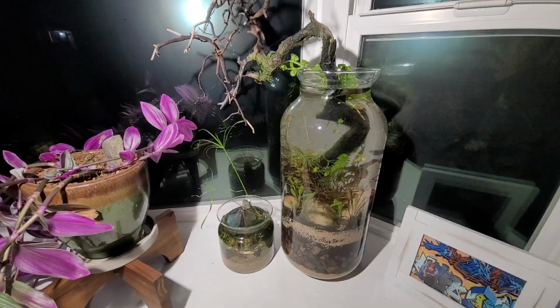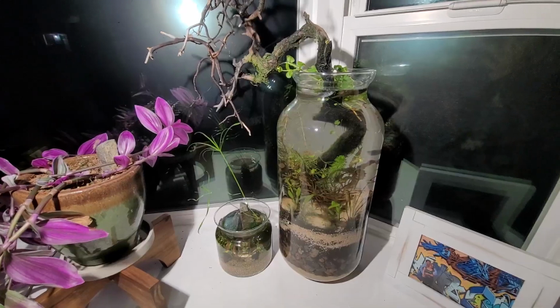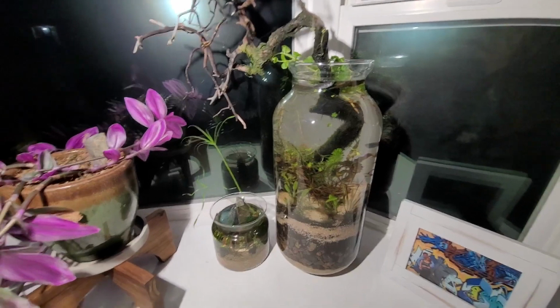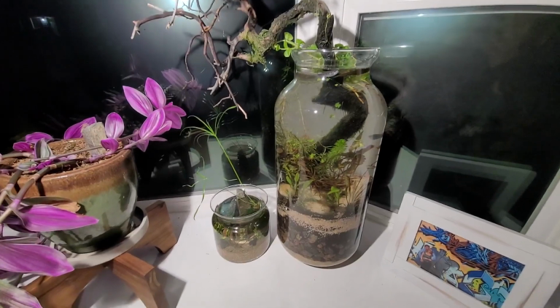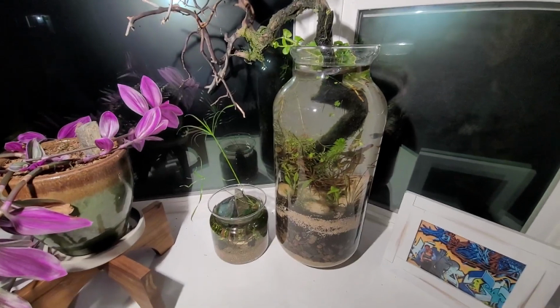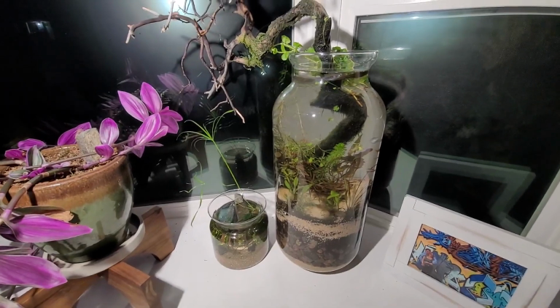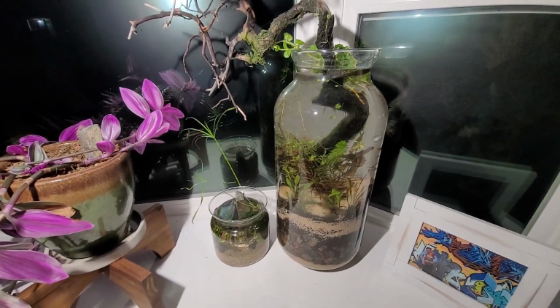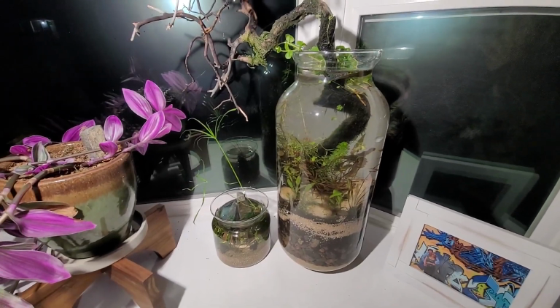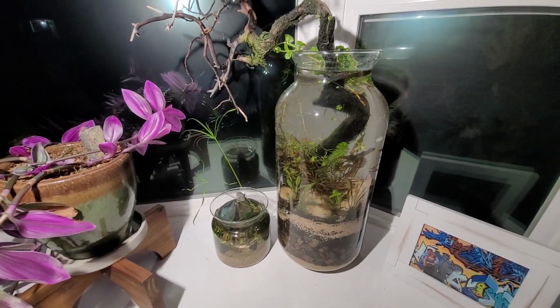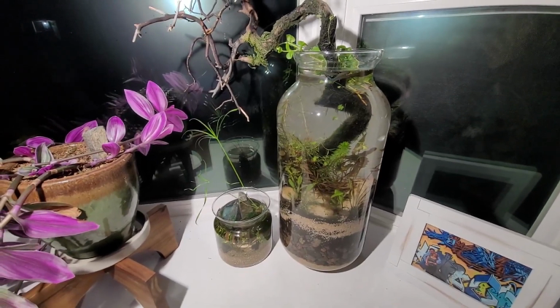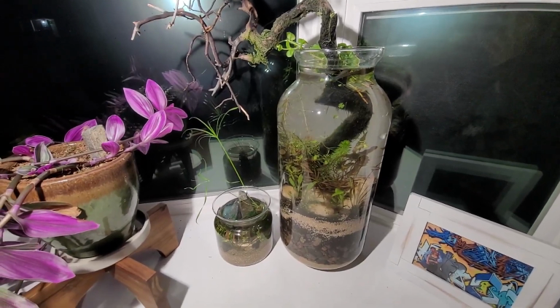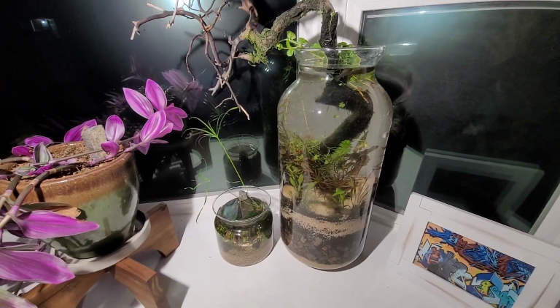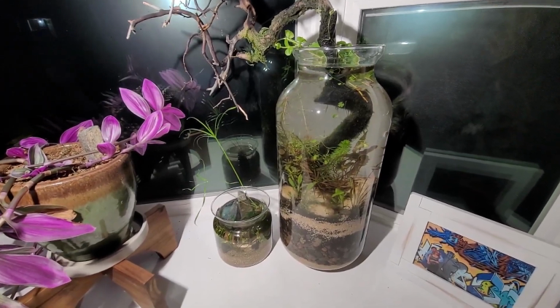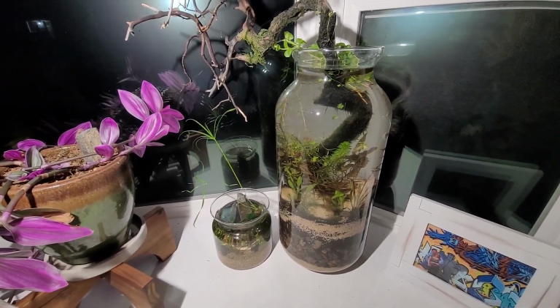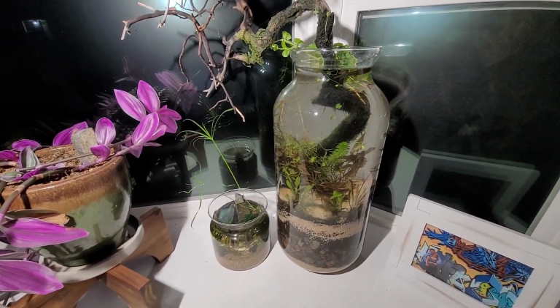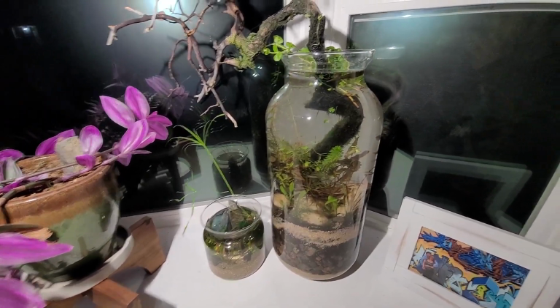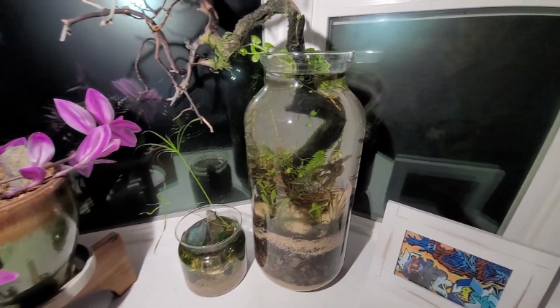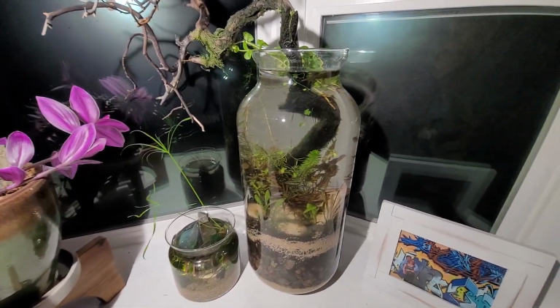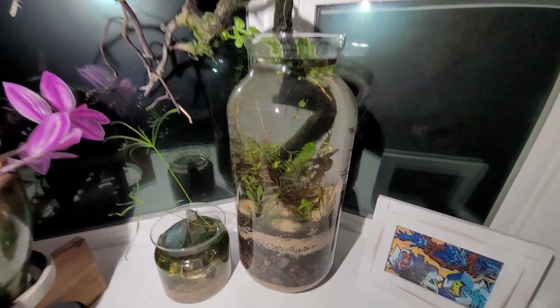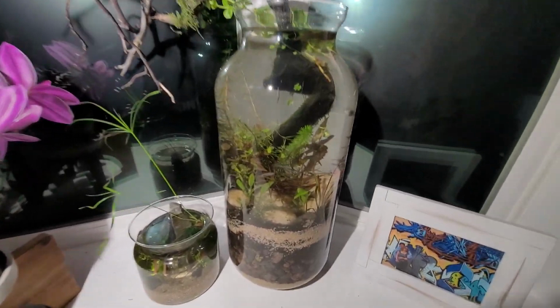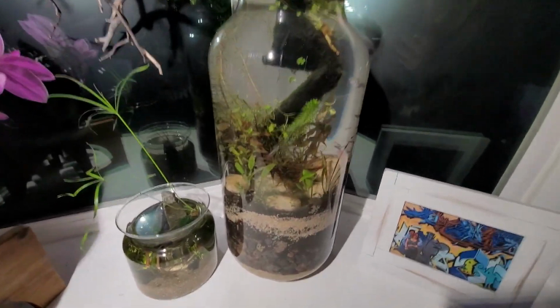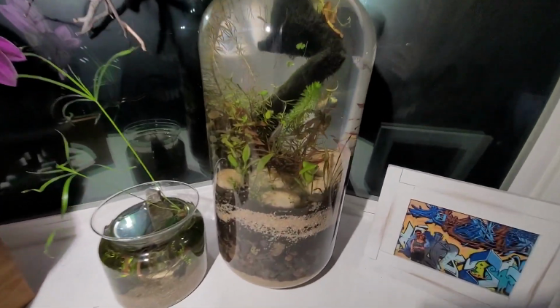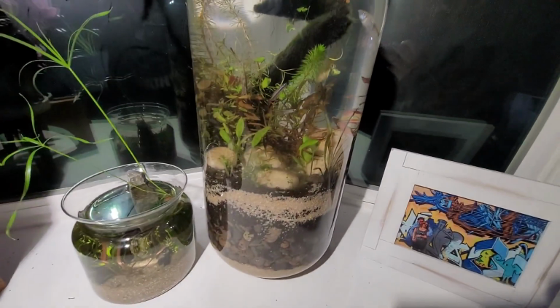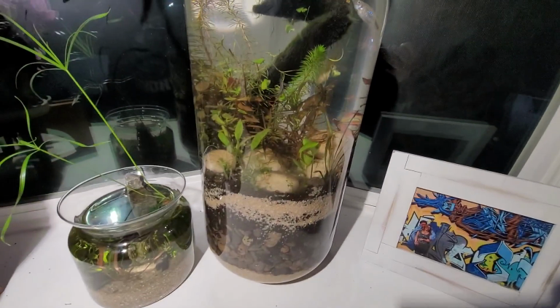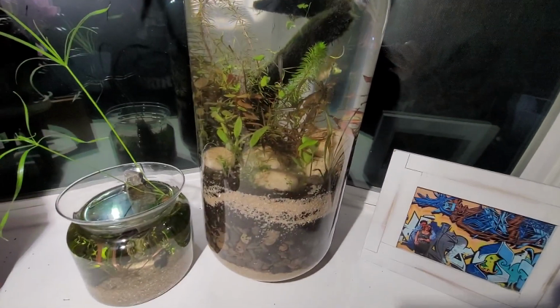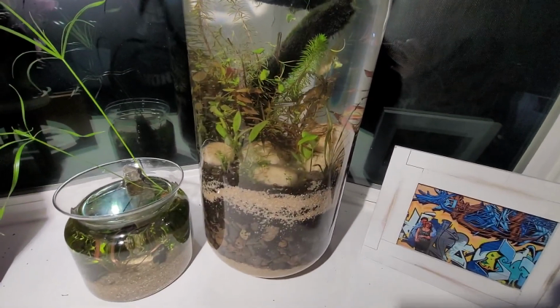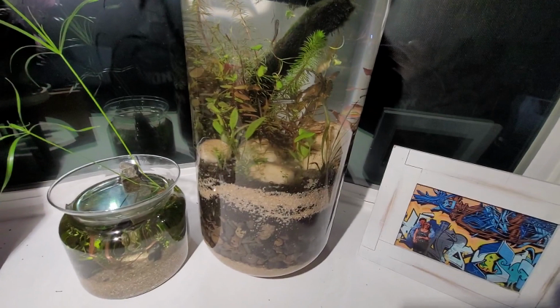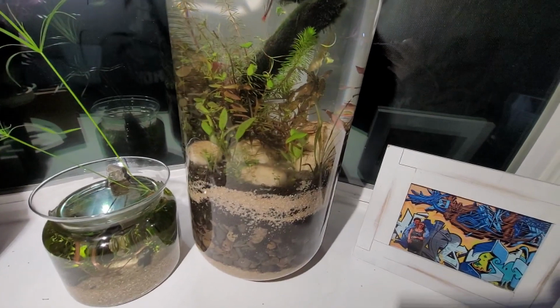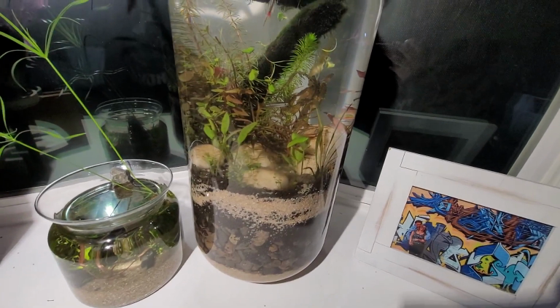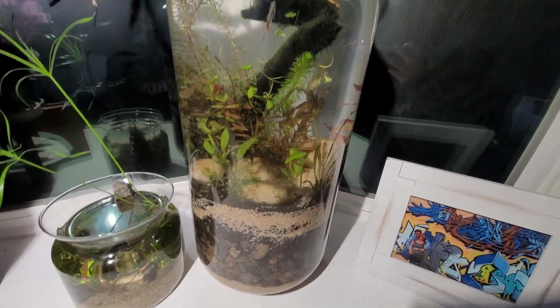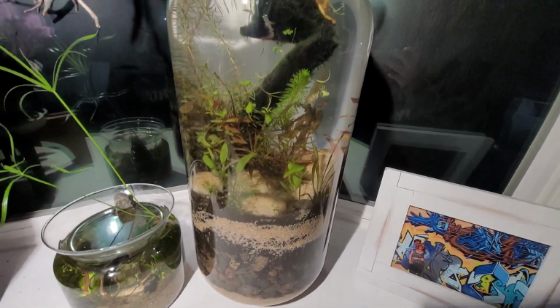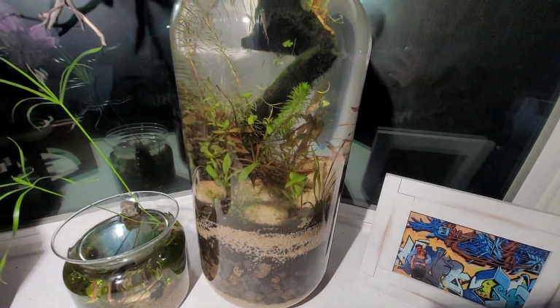Alright everybody, so this is what we're going to be looking at today: this big old vase, and how to replicate it.